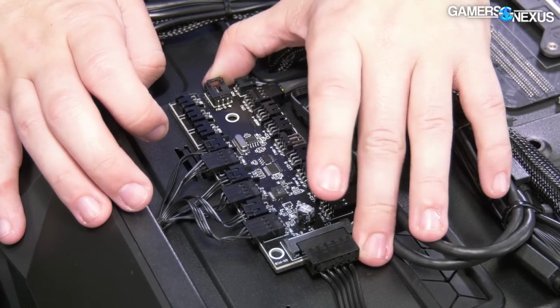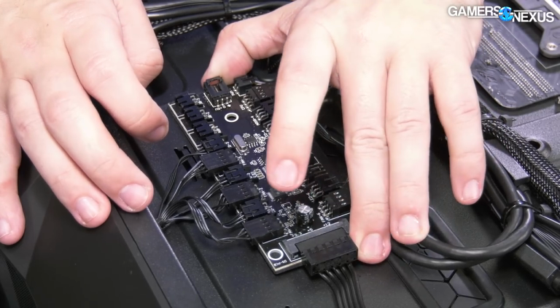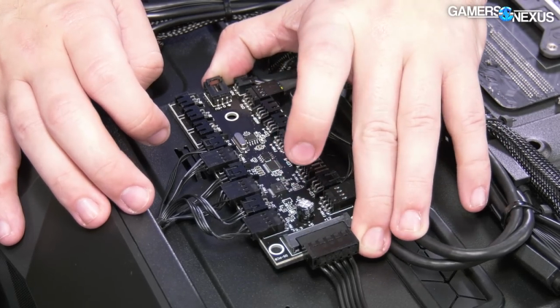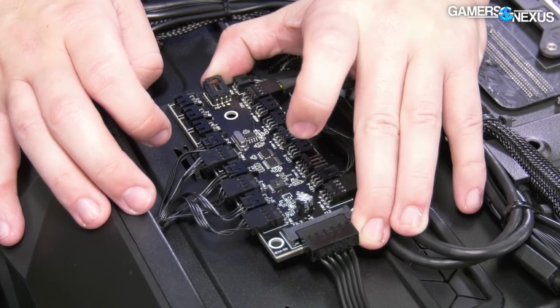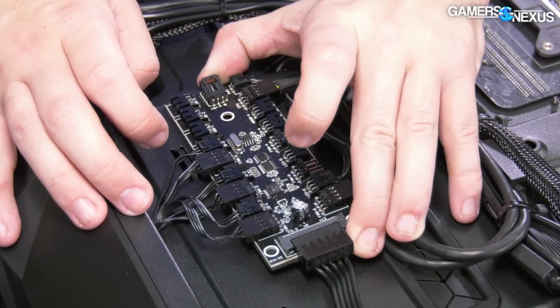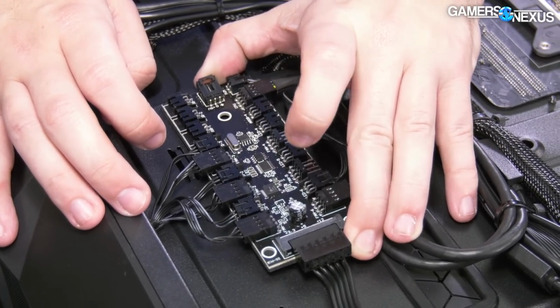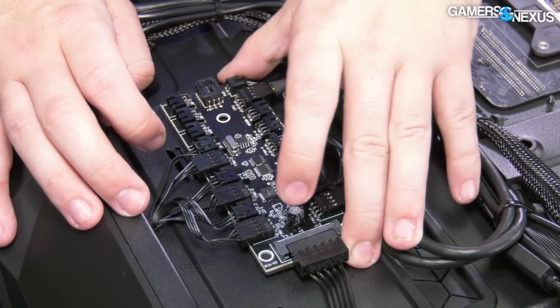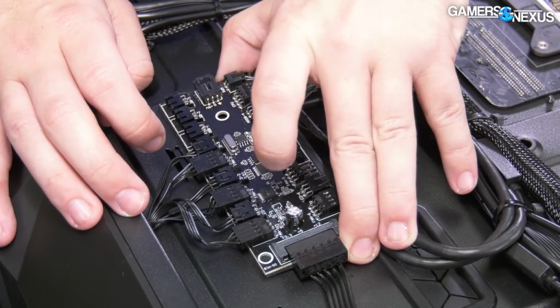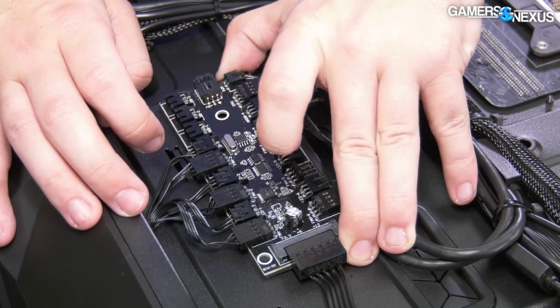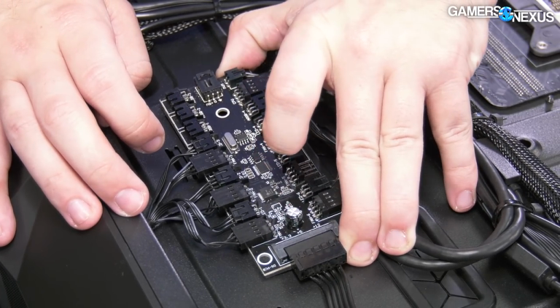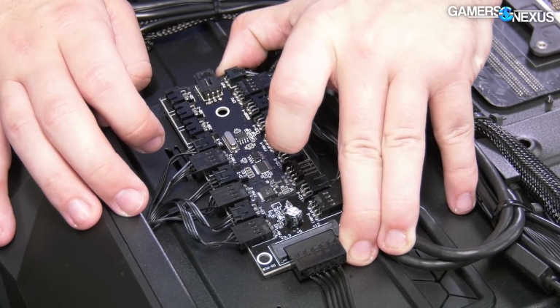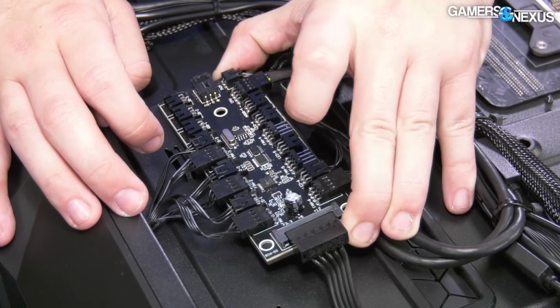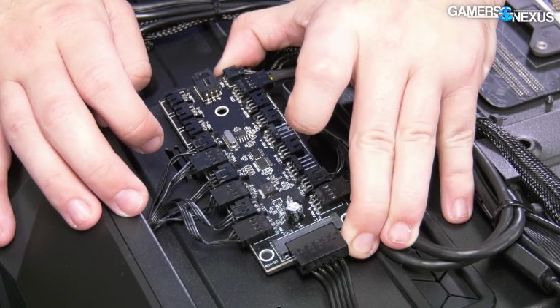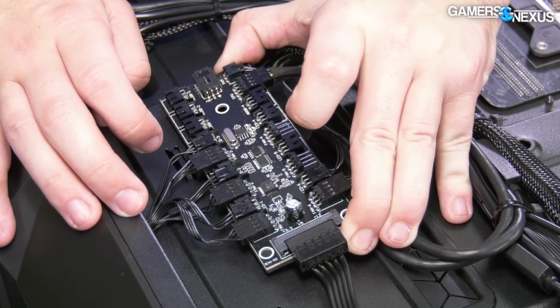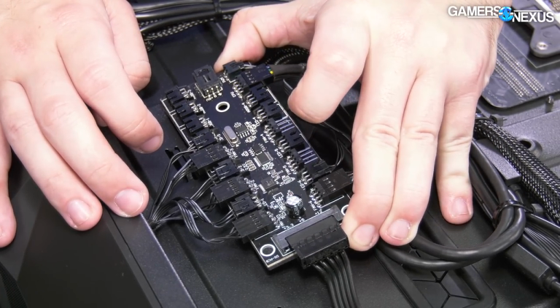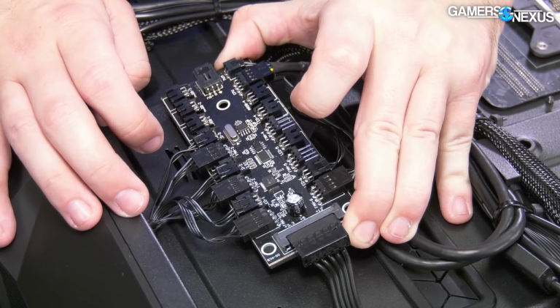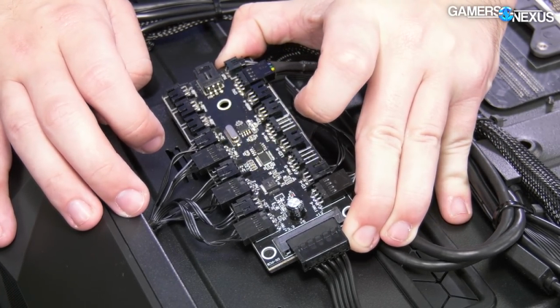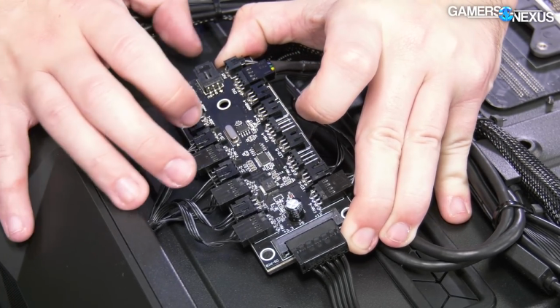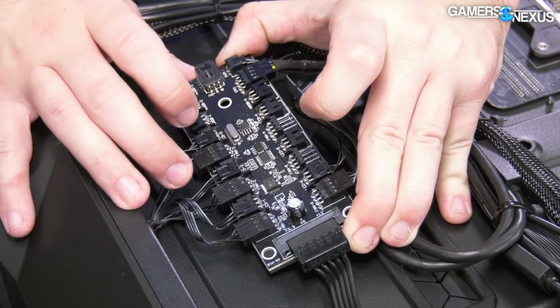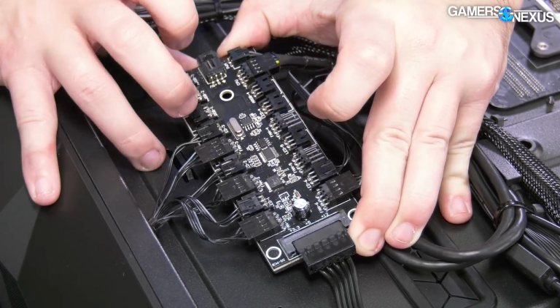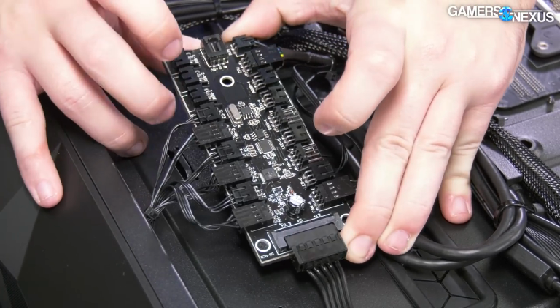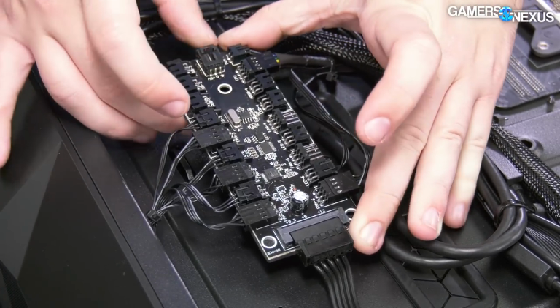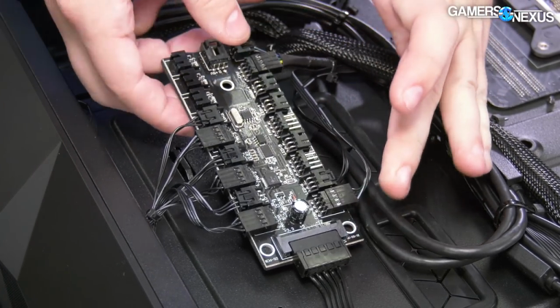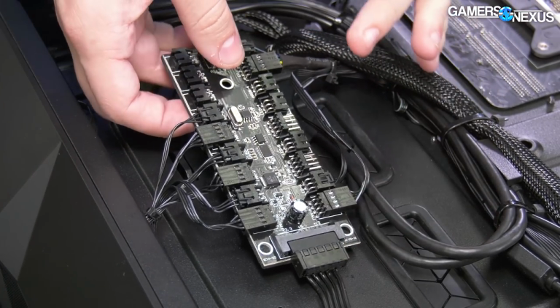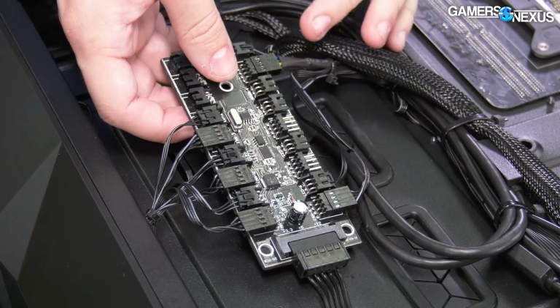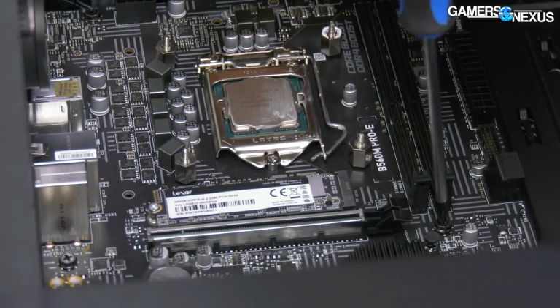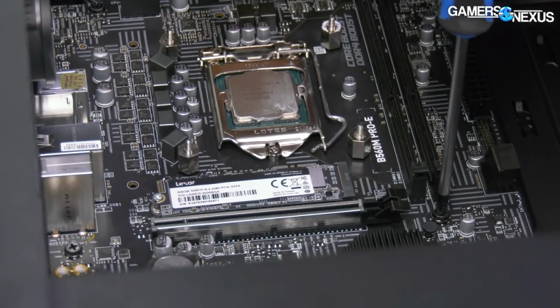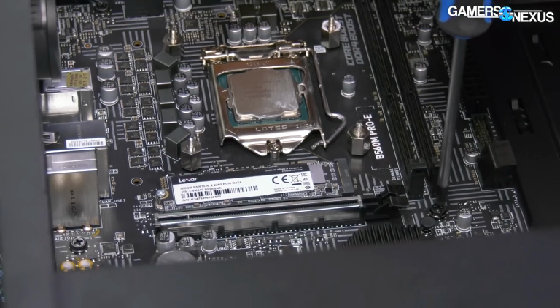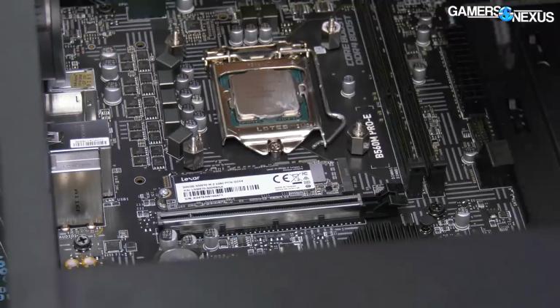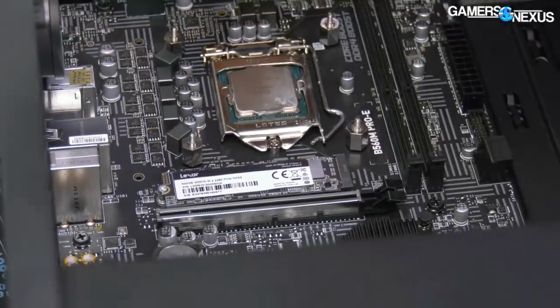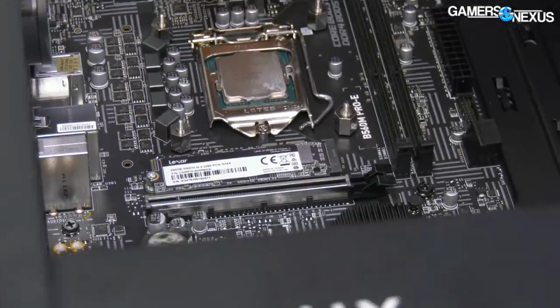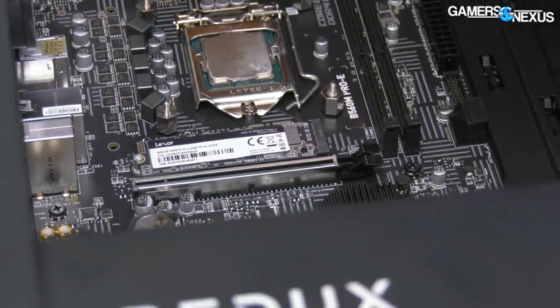Is this just taped in place? That kind of sucks. Yeah, that's not great. Oh, that's really loose — take a look at that.